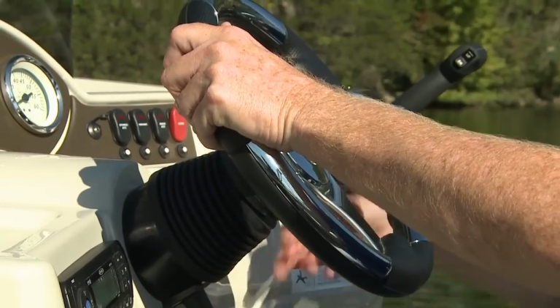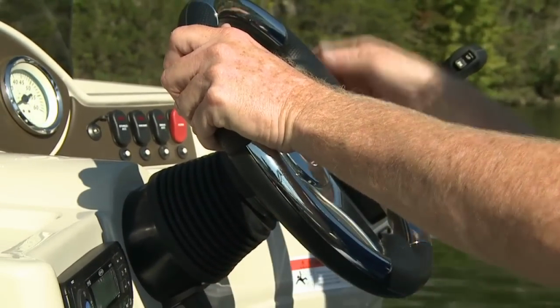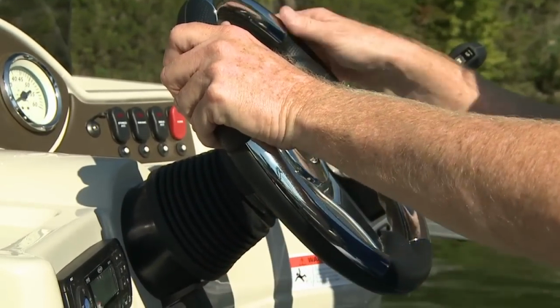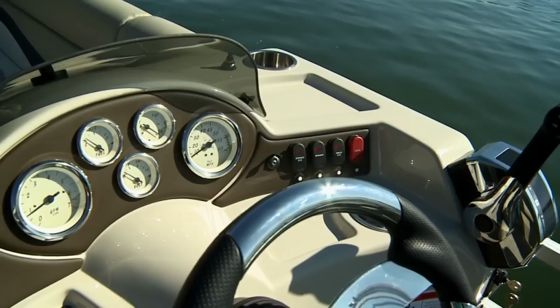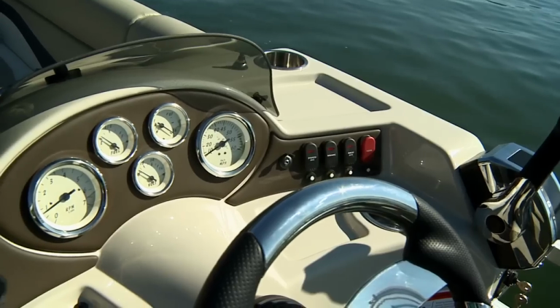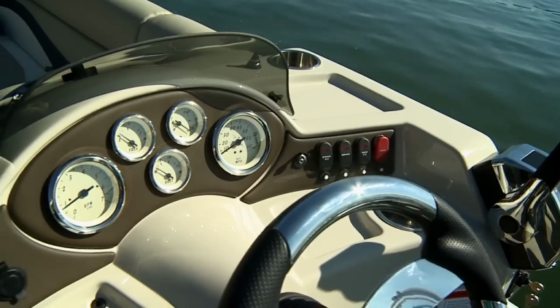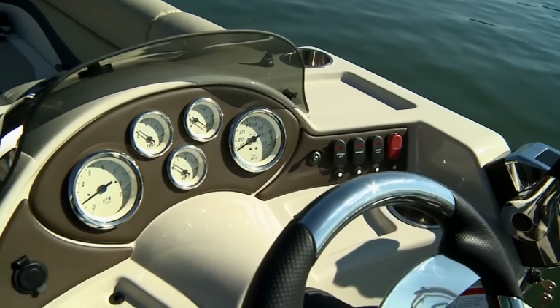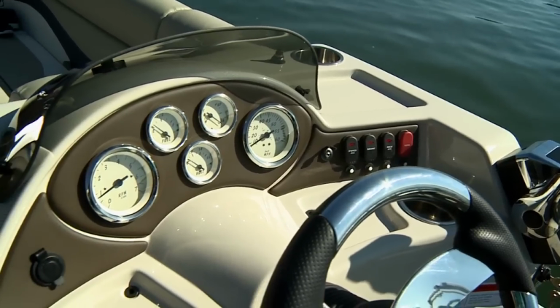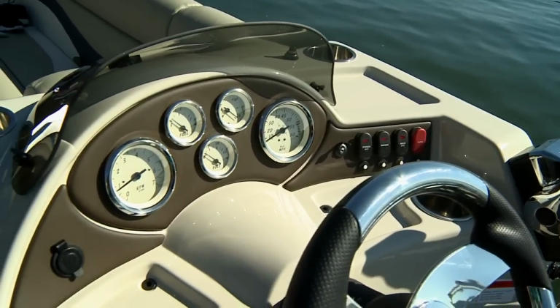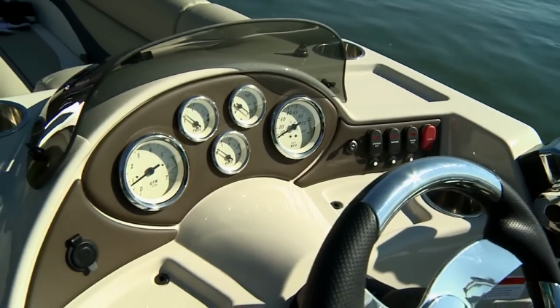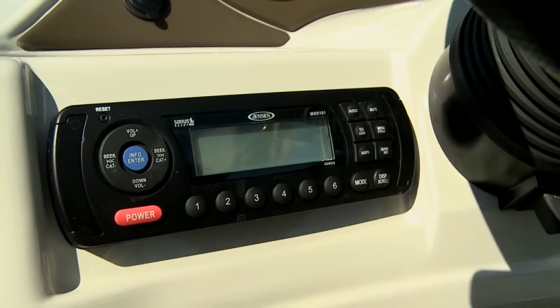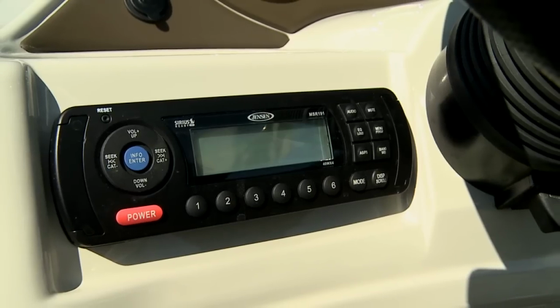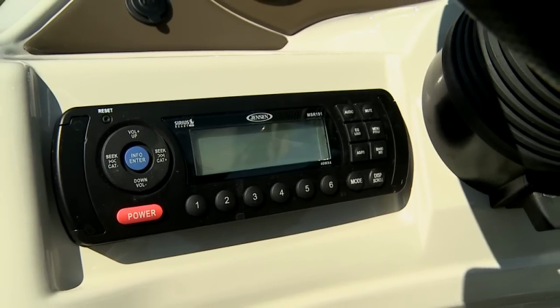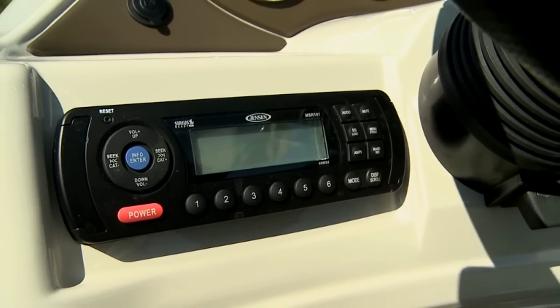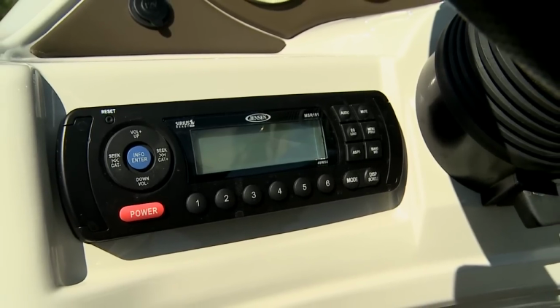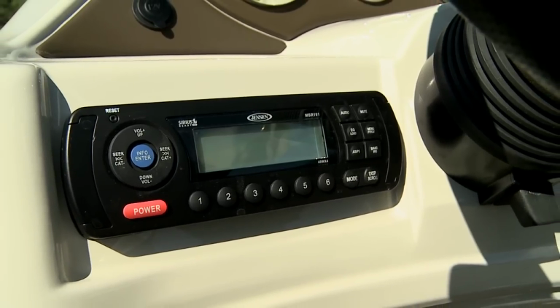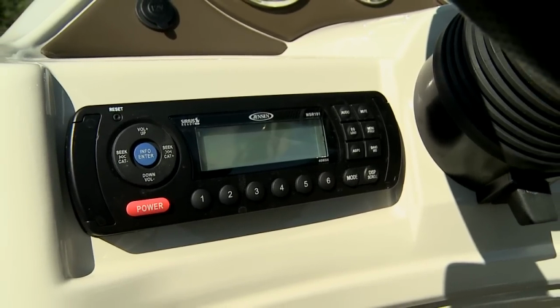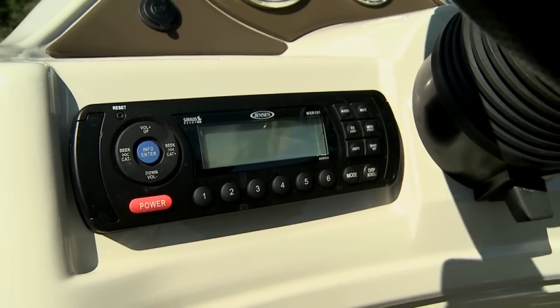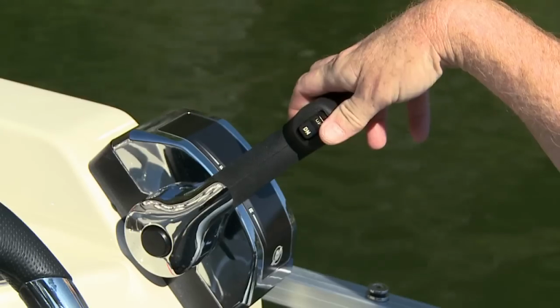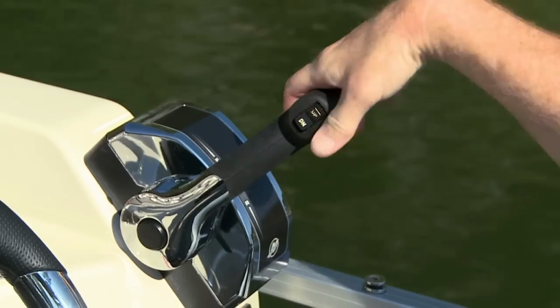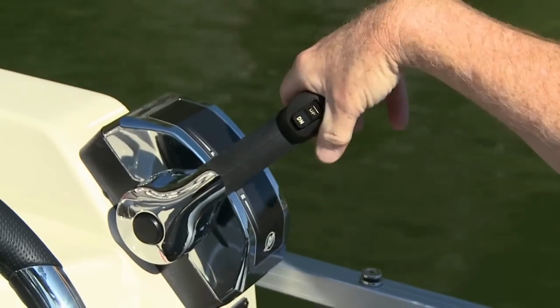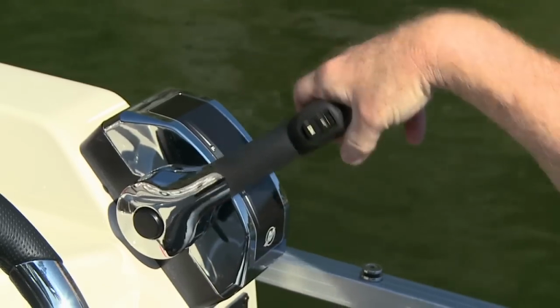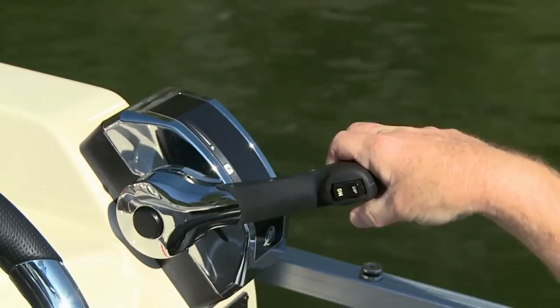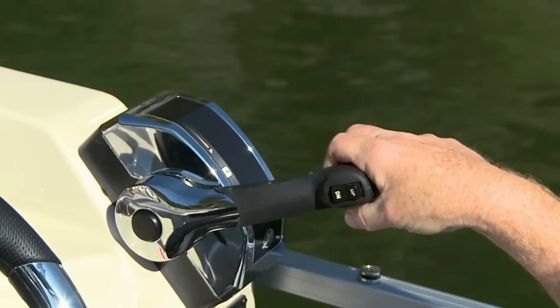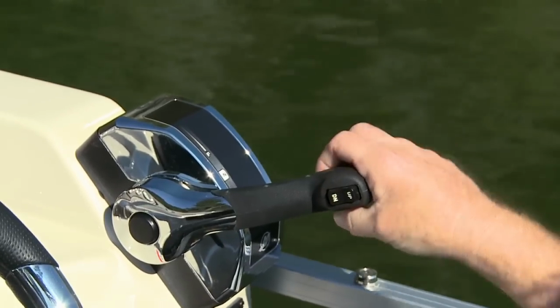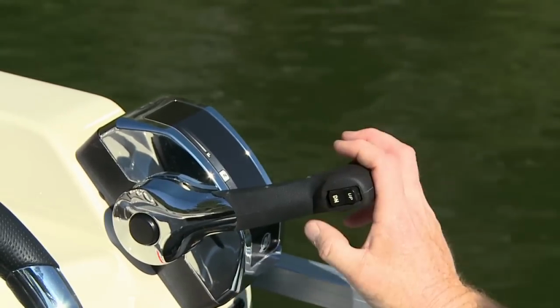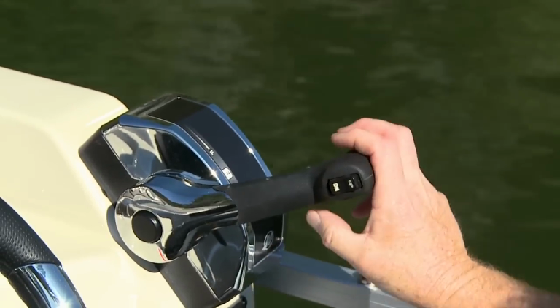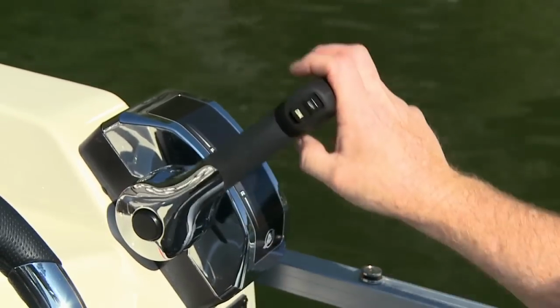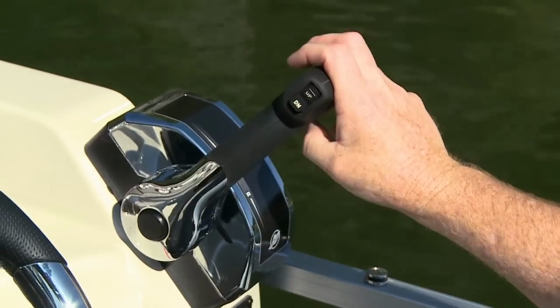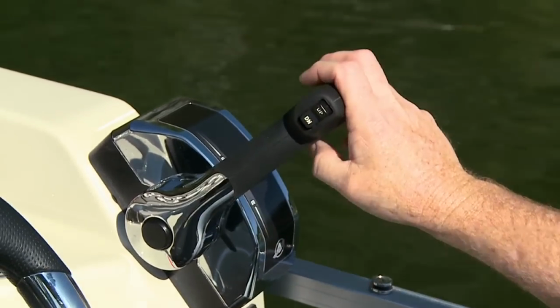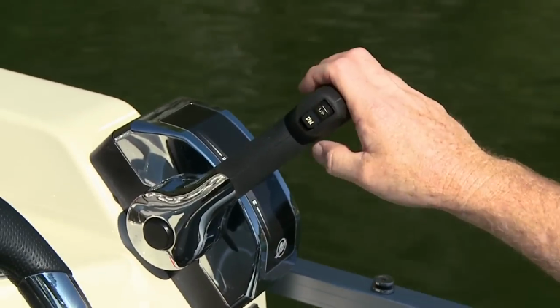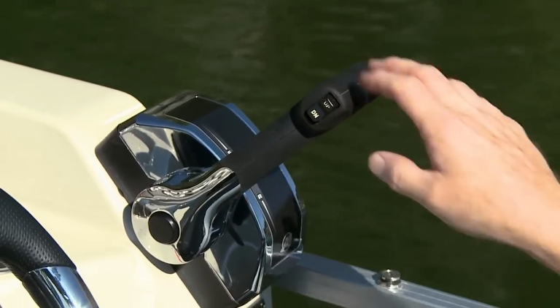It has full instrumentation, stereo control, and the throttle is well positioned for maneuvering the boat out on the lake.